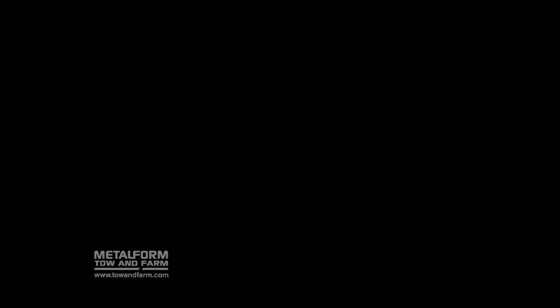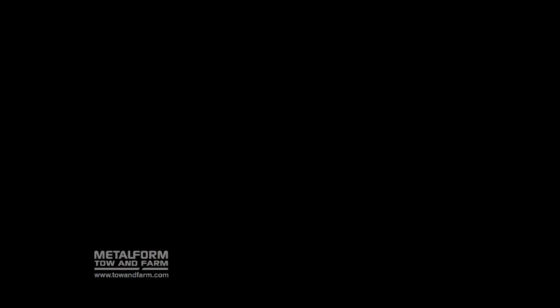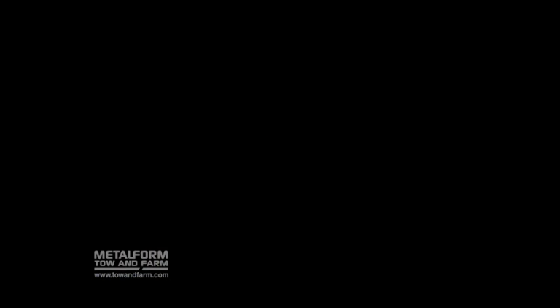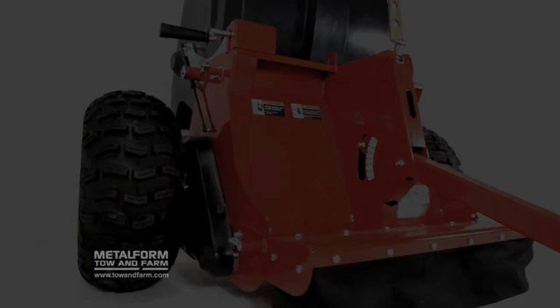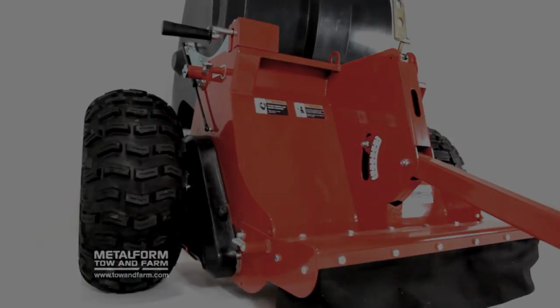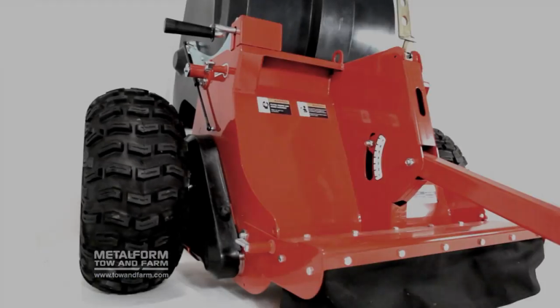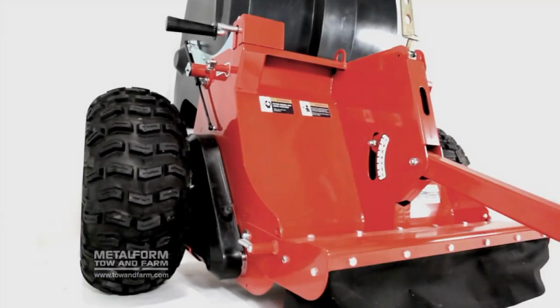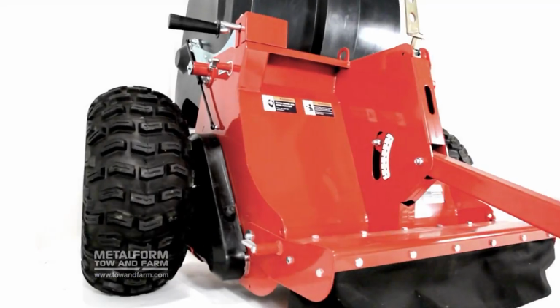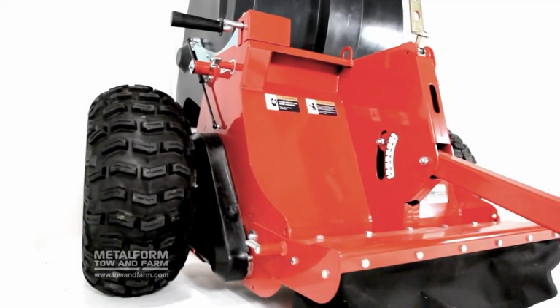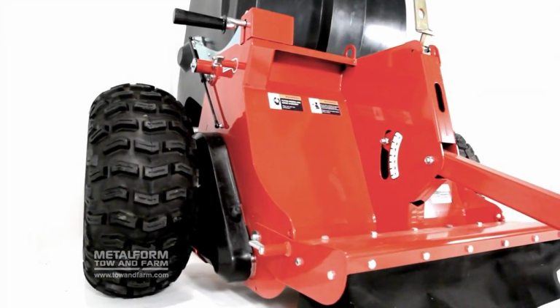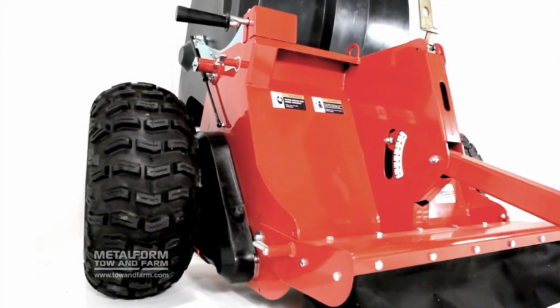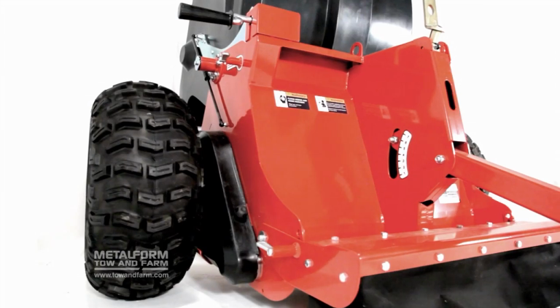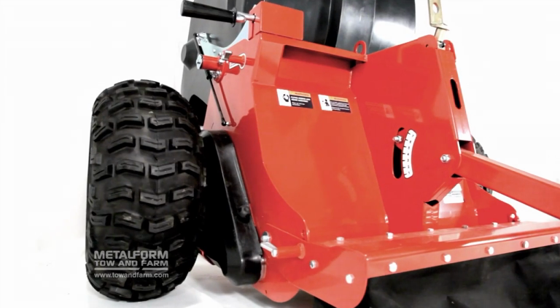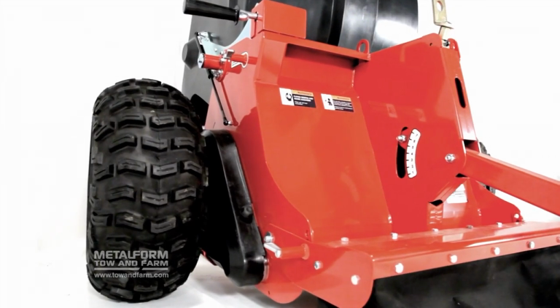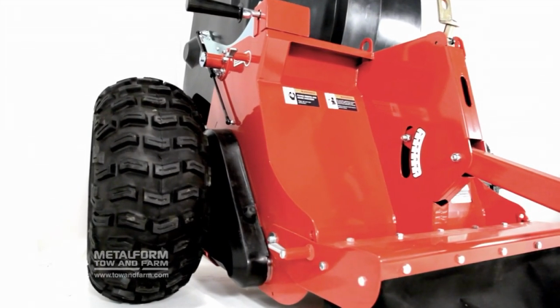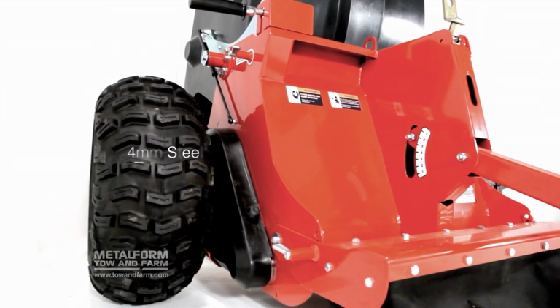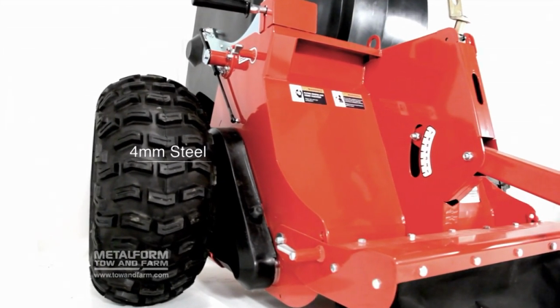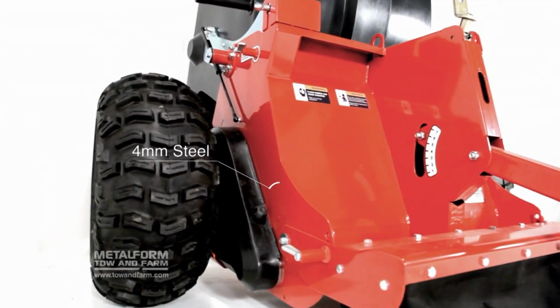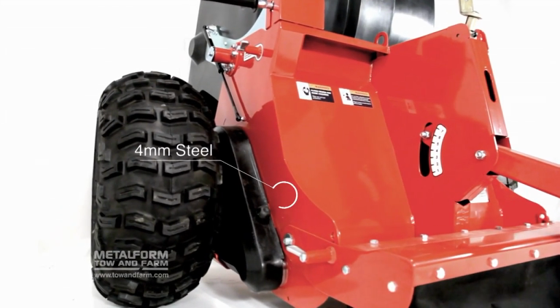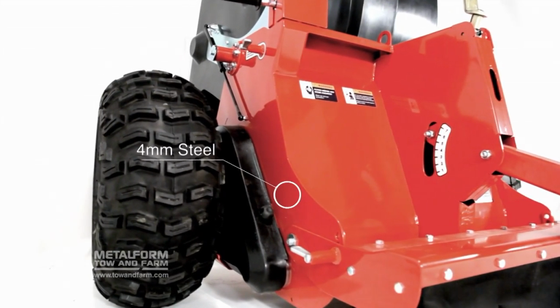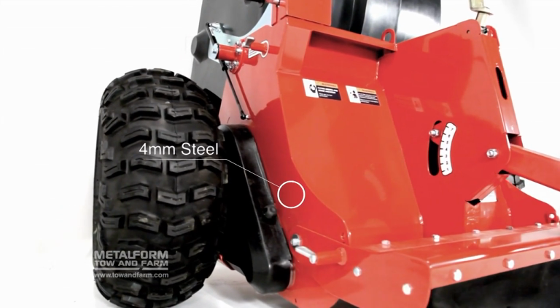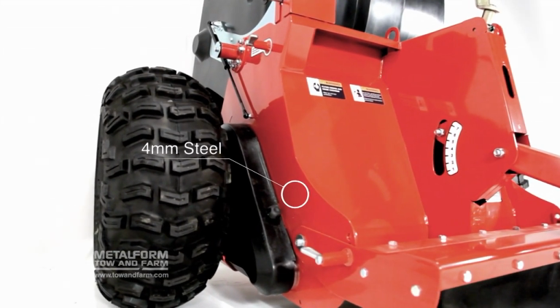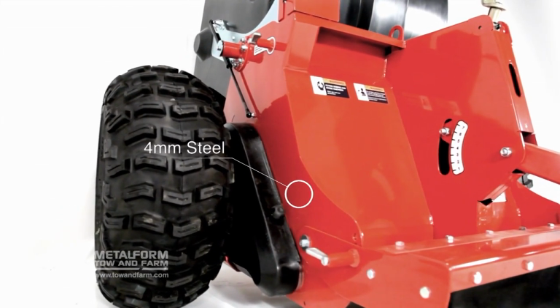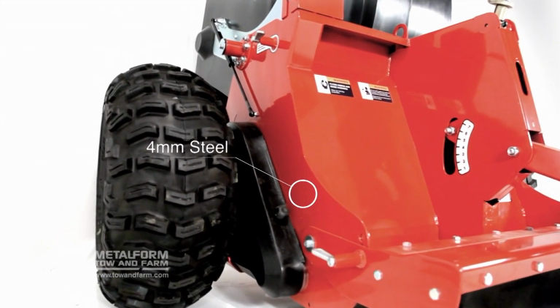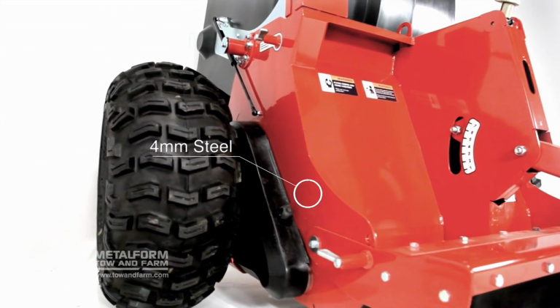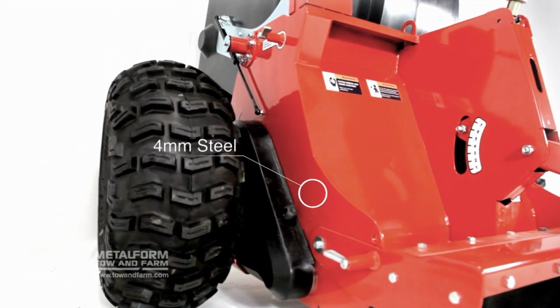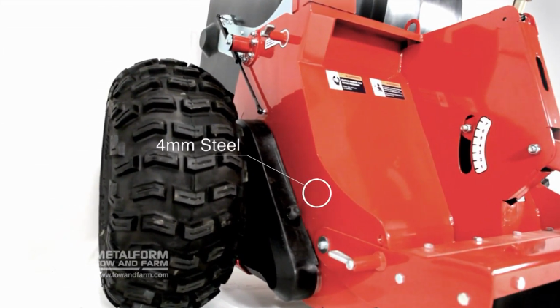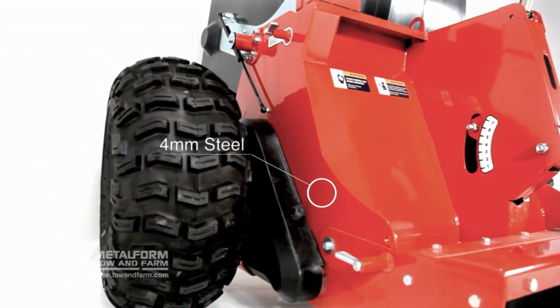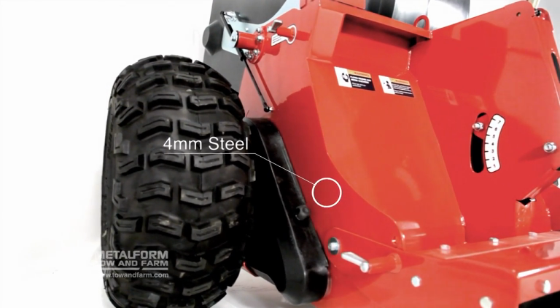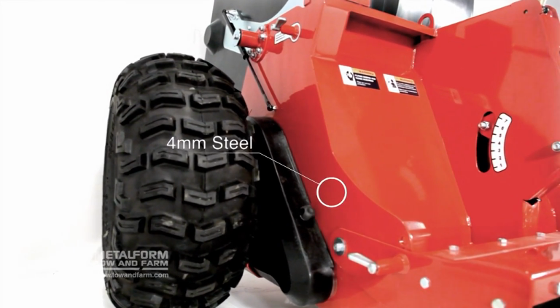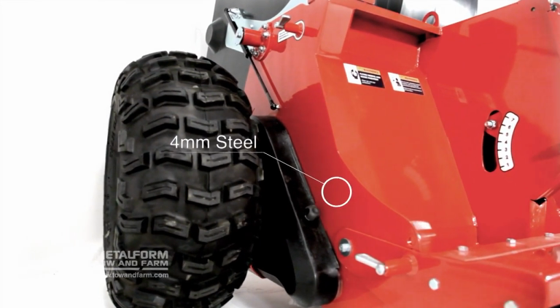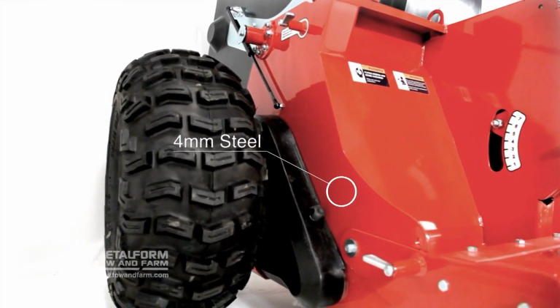The Tow & Collect's robust build is constructed of 4mm steel that's zinc-coated for a hard-to-scratch, easy-to-clean finish.